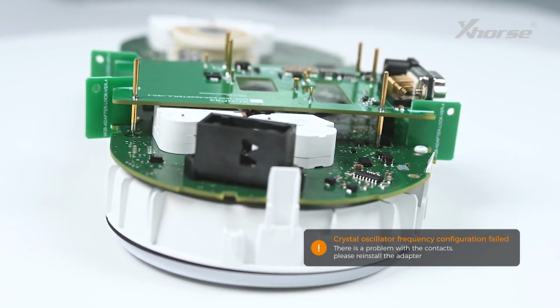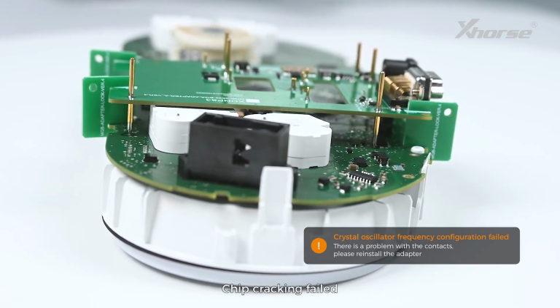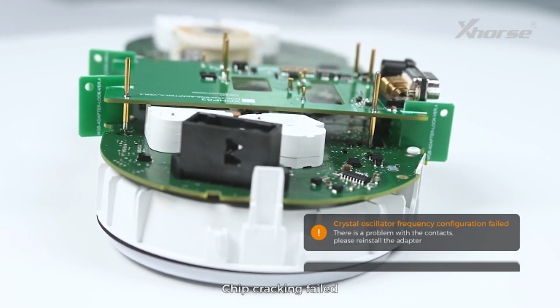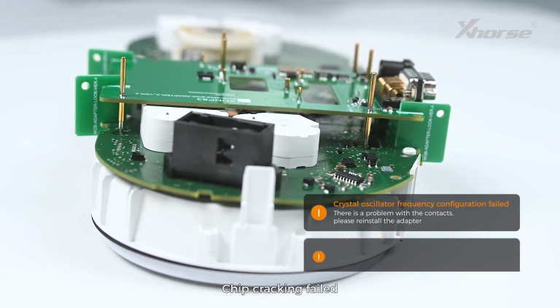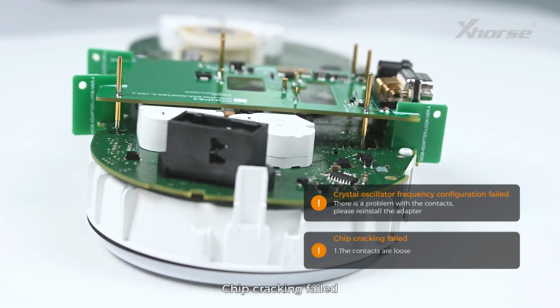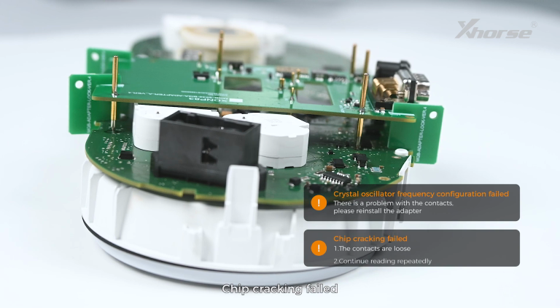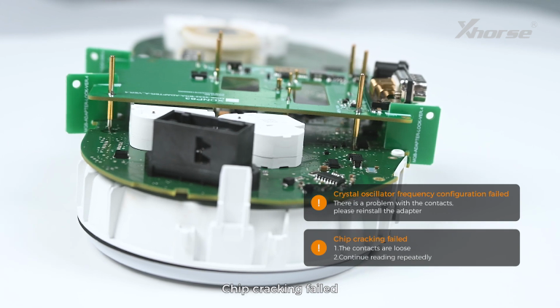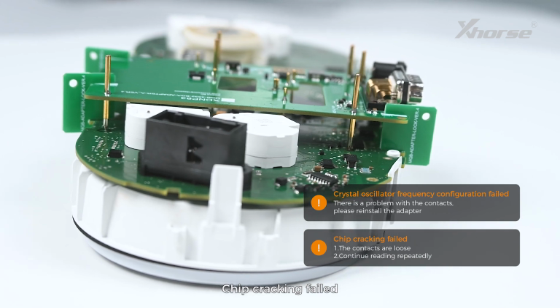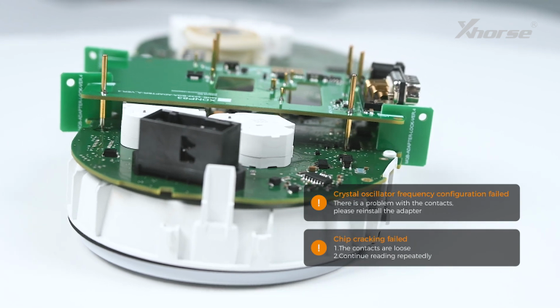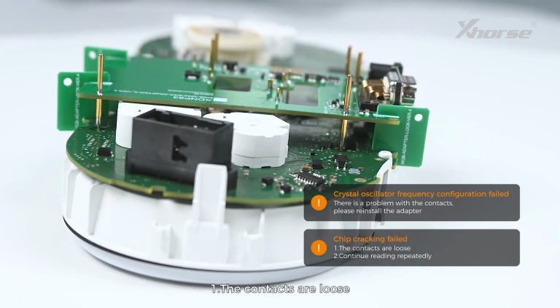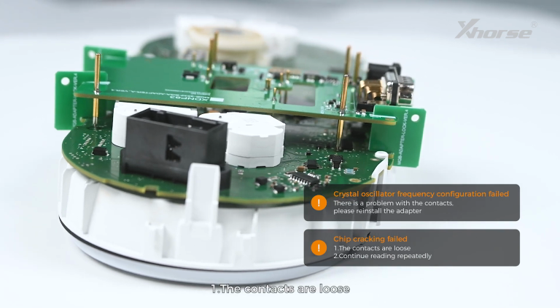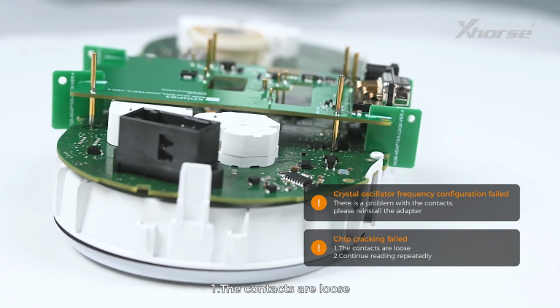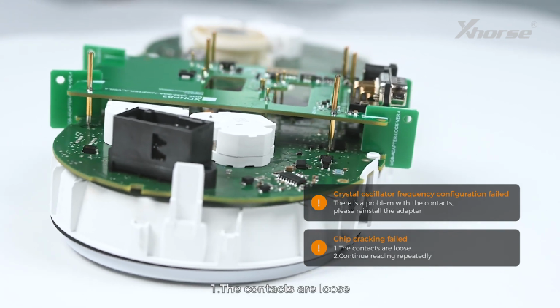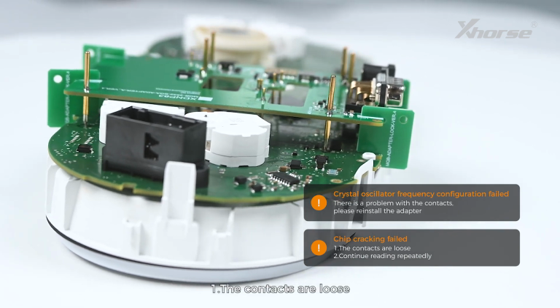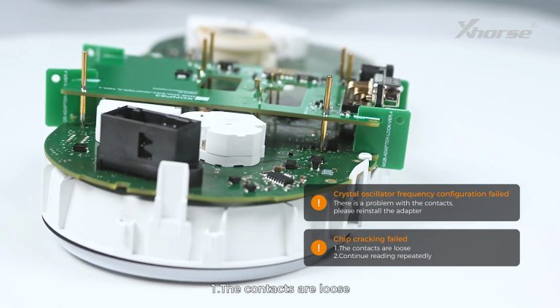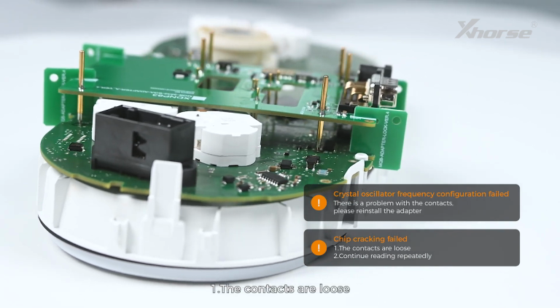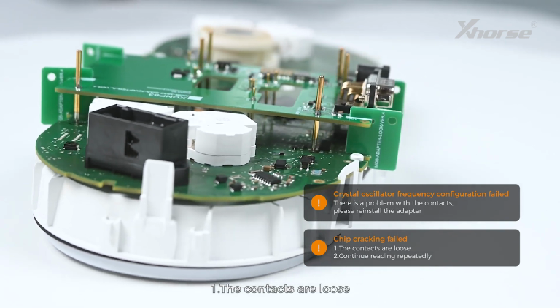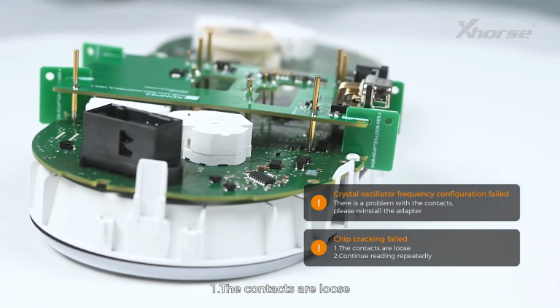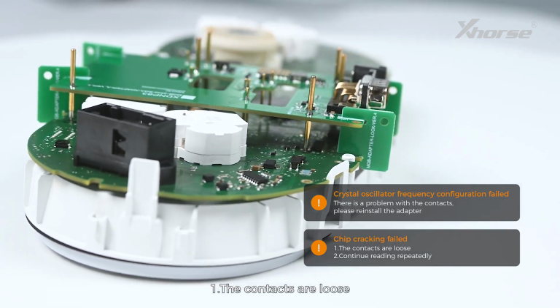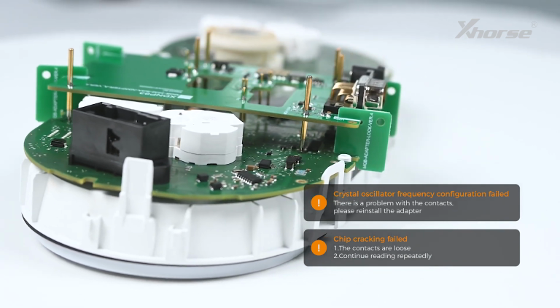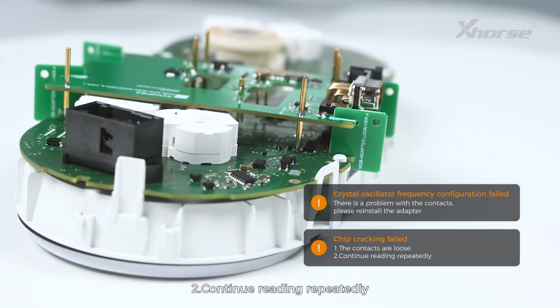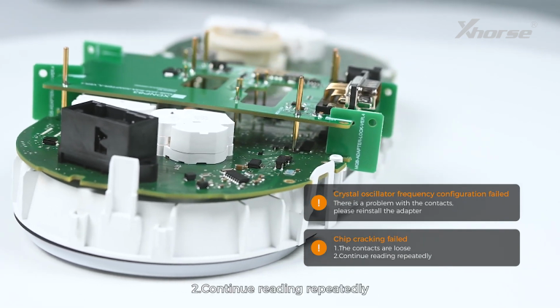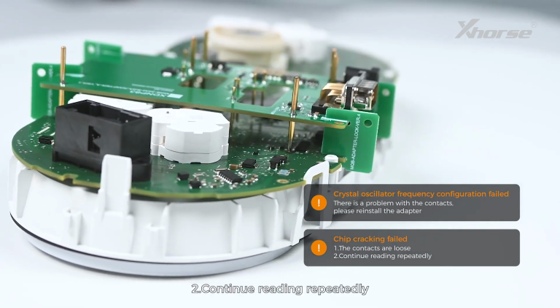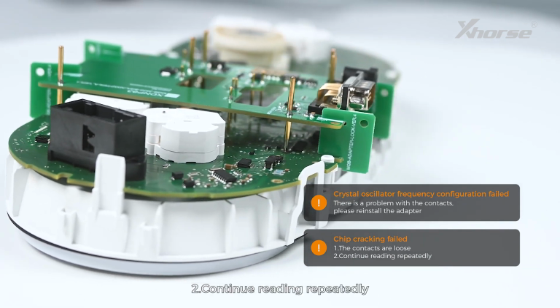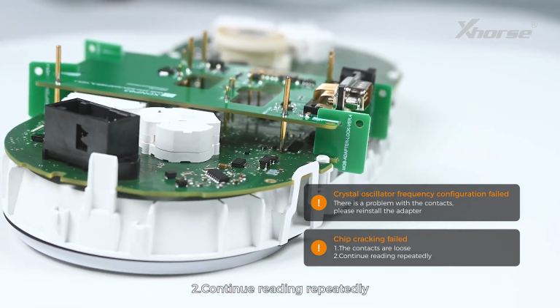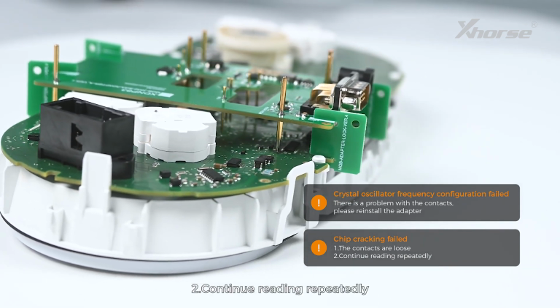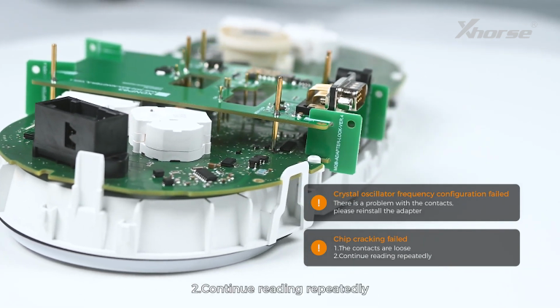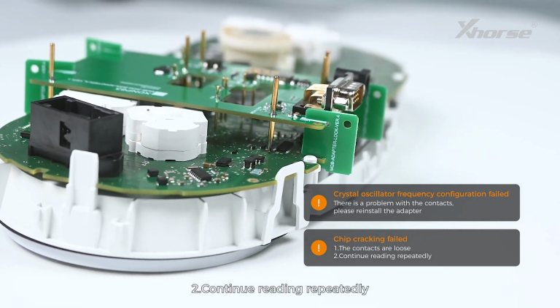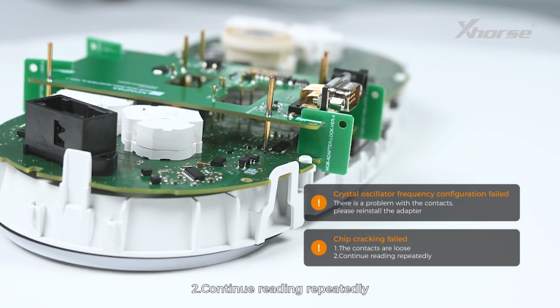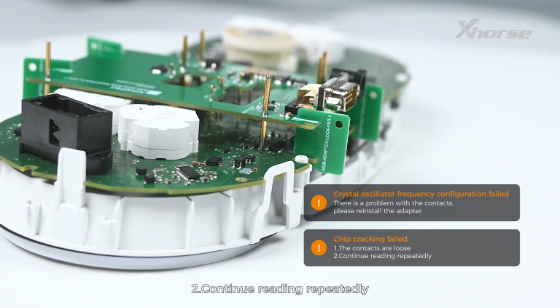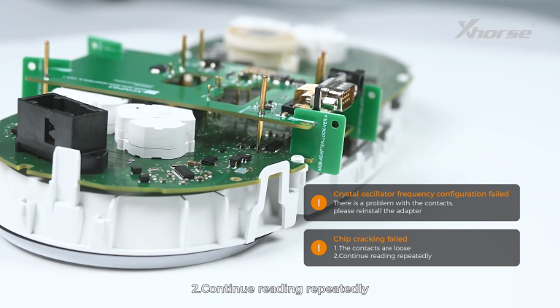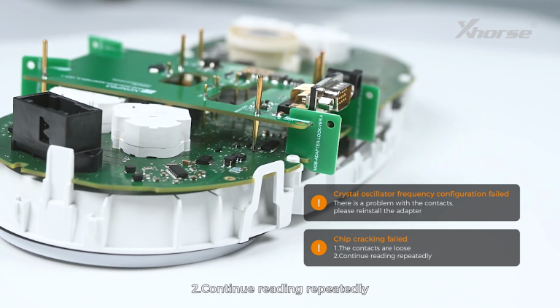Chip cracking failed may also occur. First, the contacts are loose. Second, continue reading repeatedly.